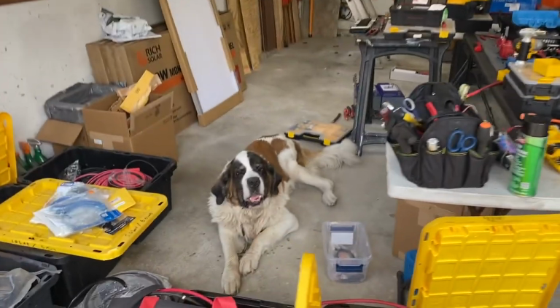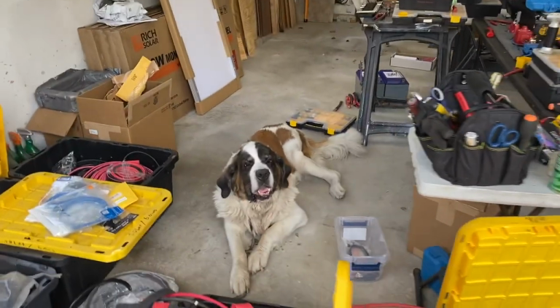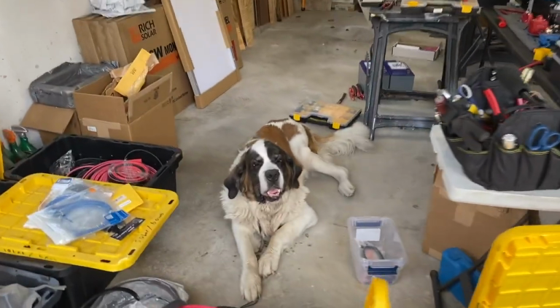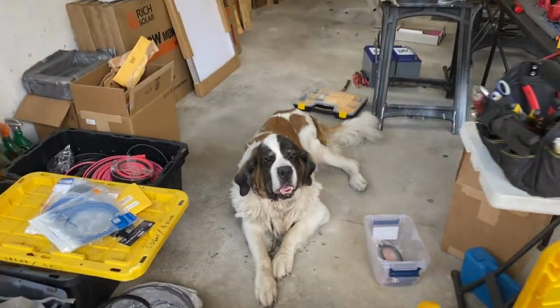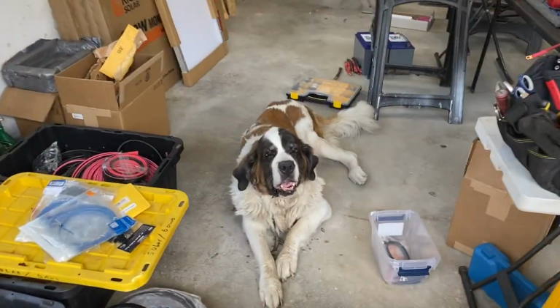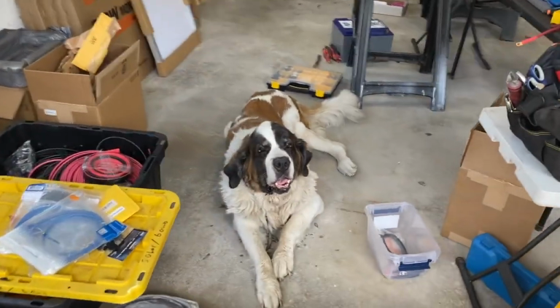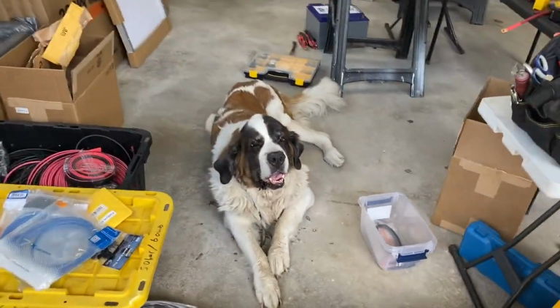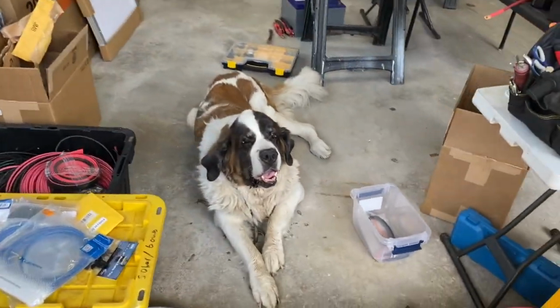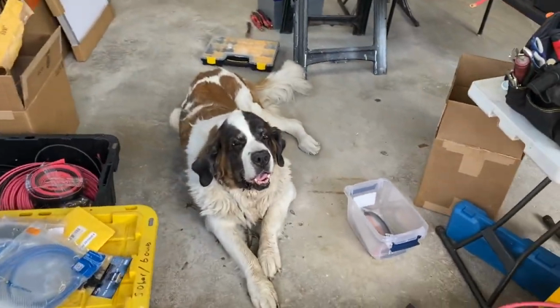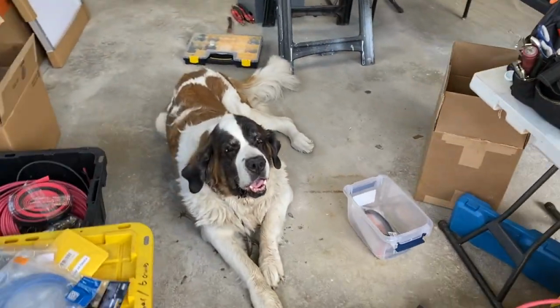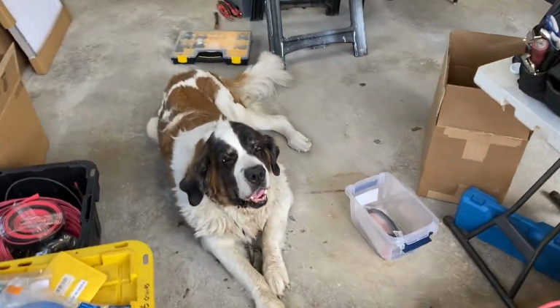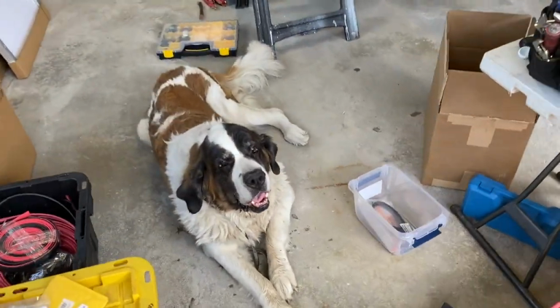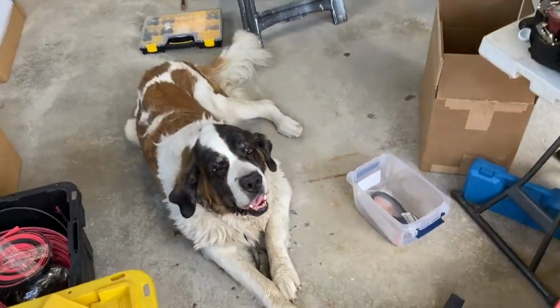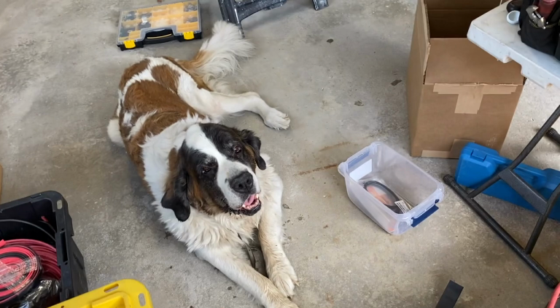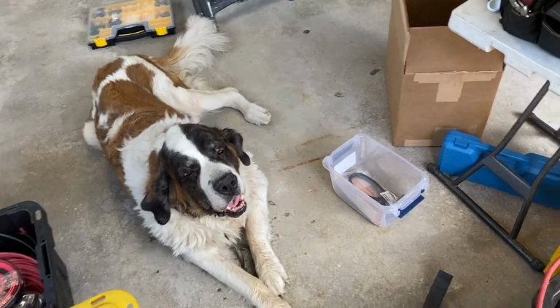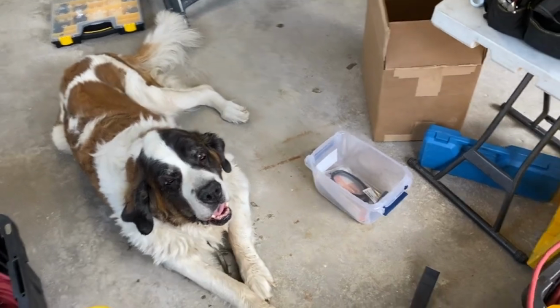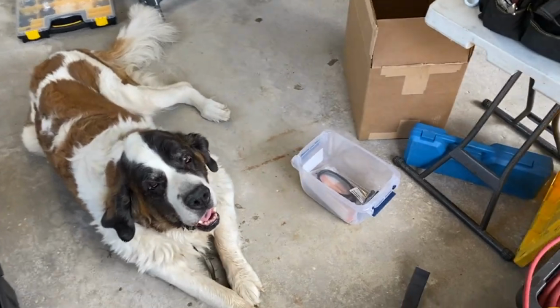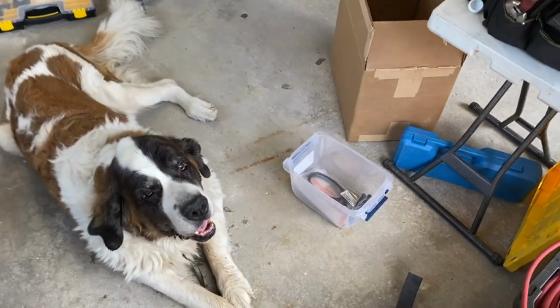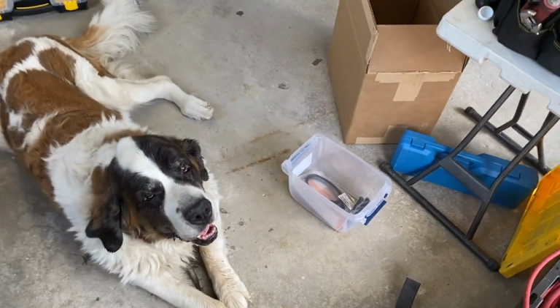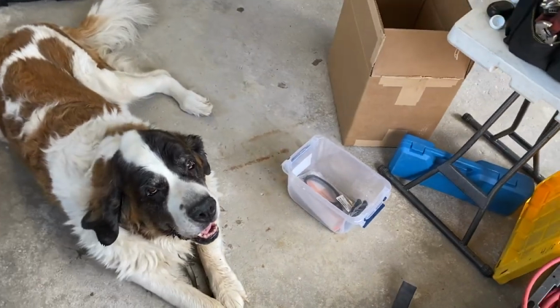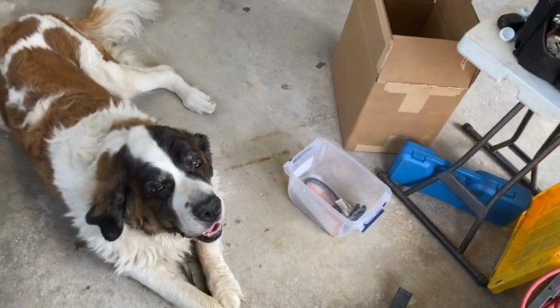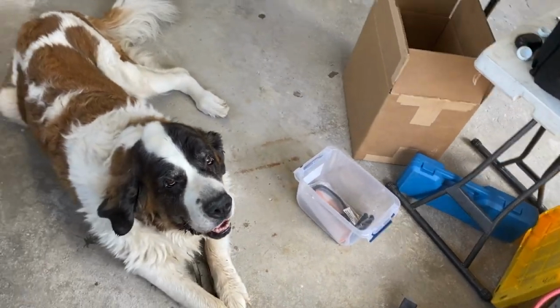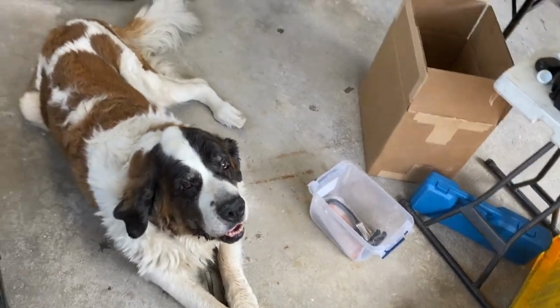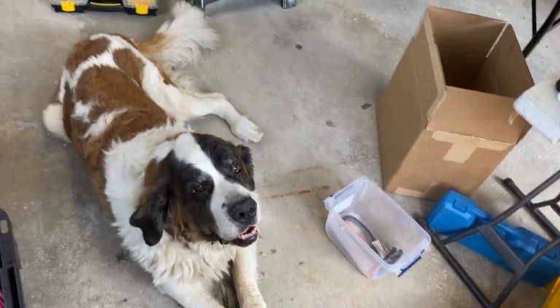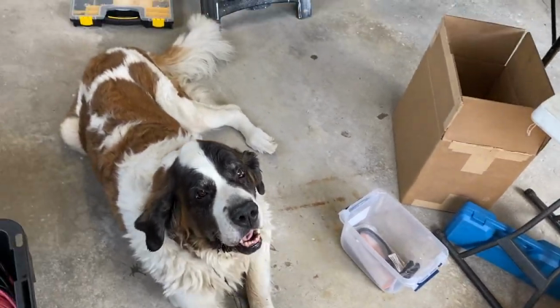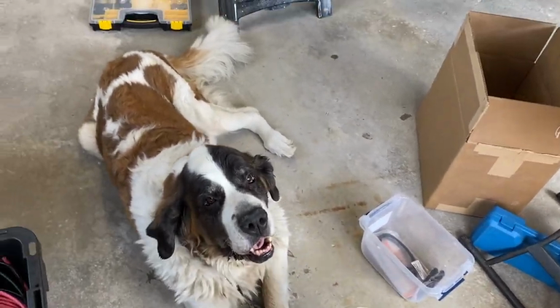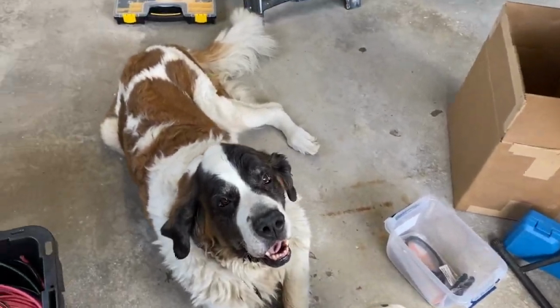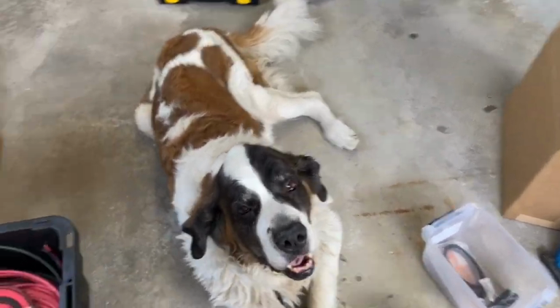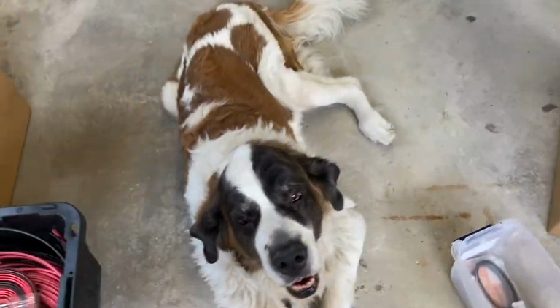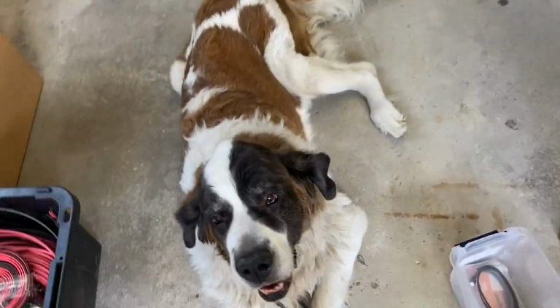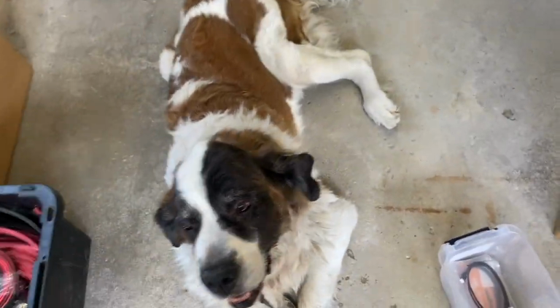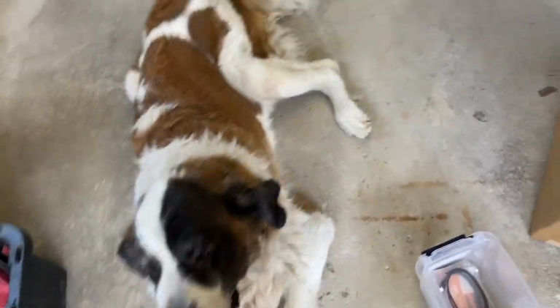We've got Coco — she's managing things here, supervising.